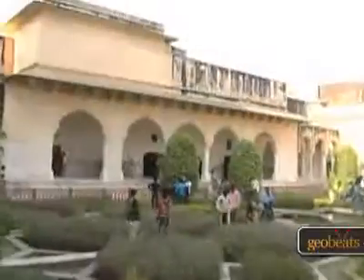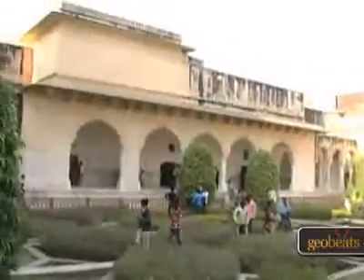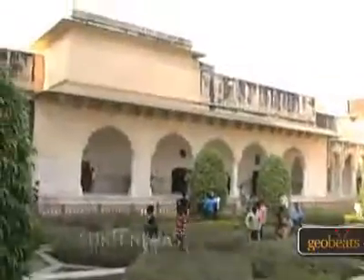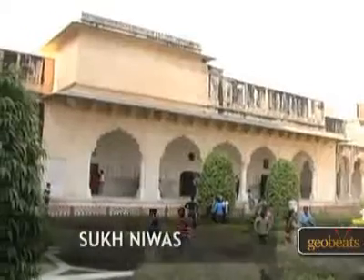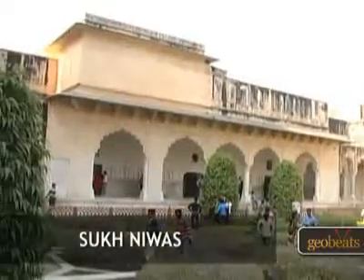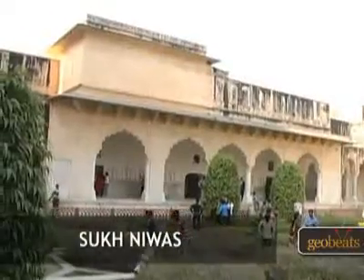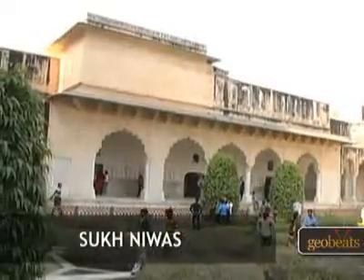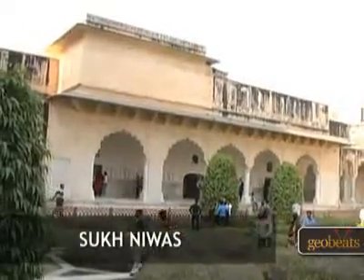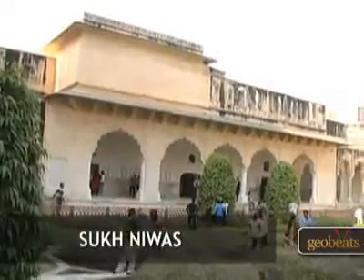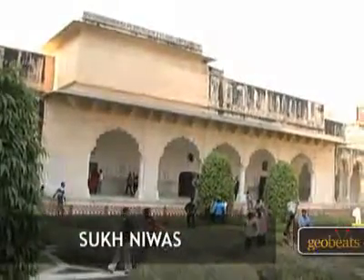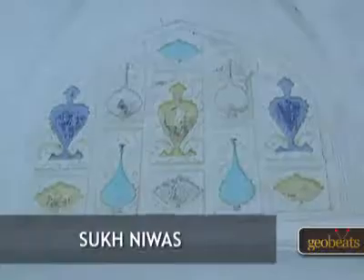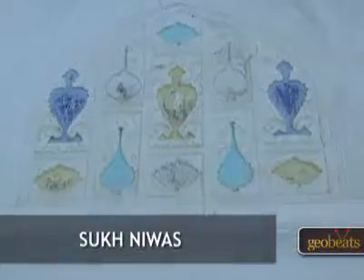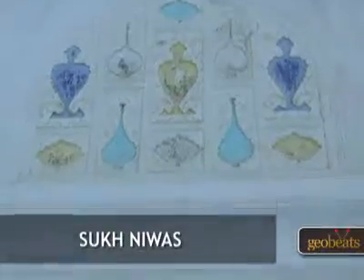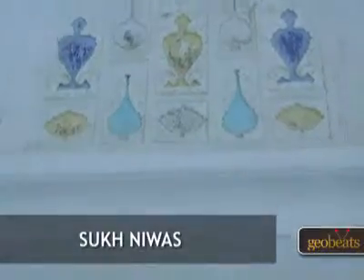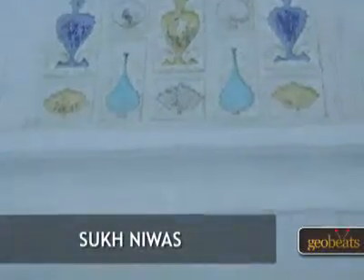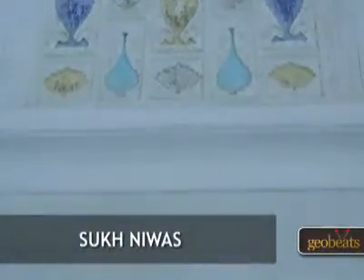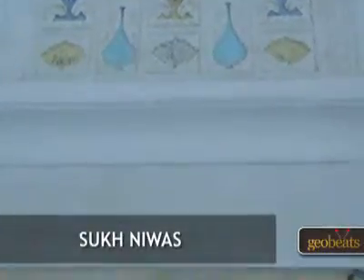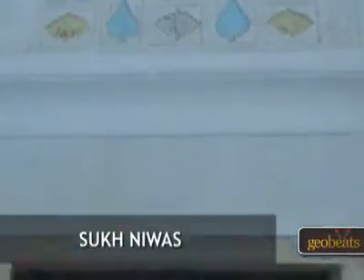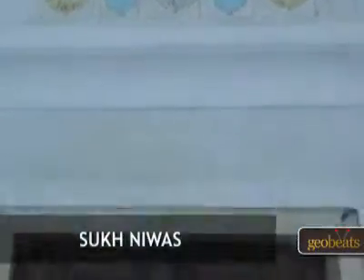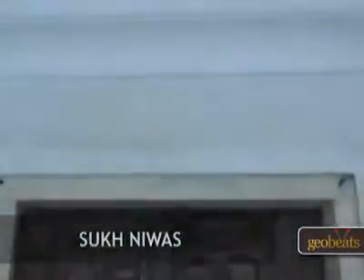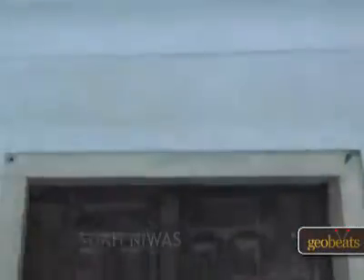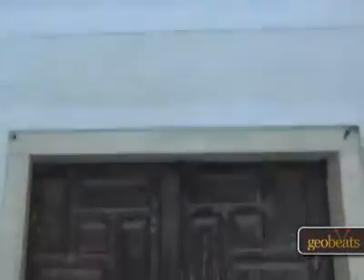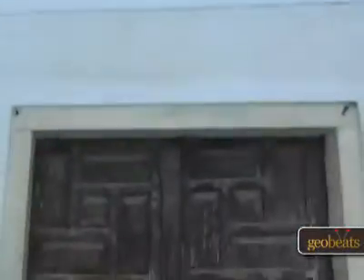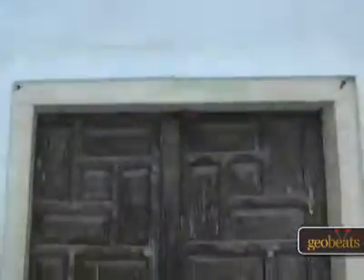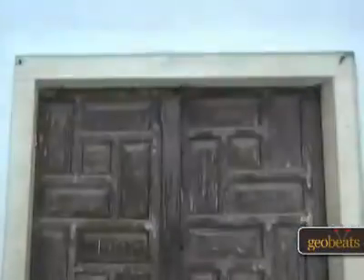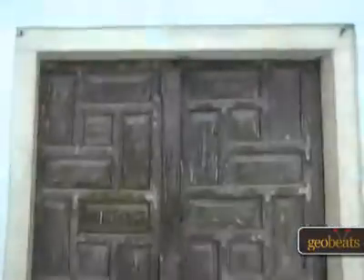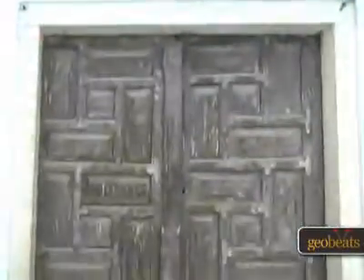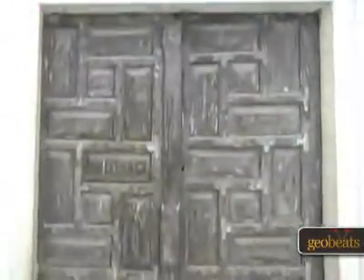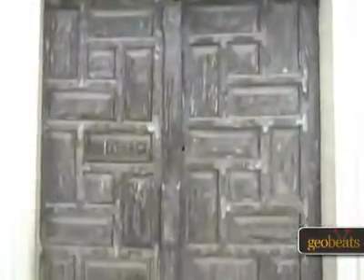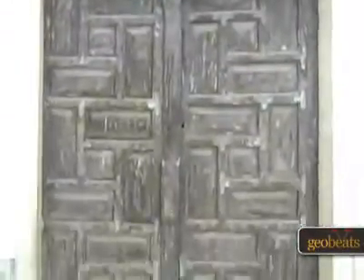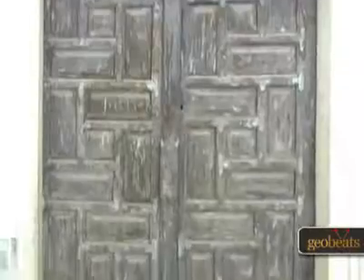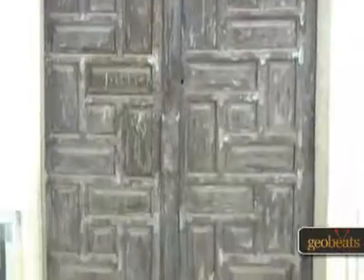Sukh Nivas was the place of pleasure. It was also ornate, like other parts of this complex.